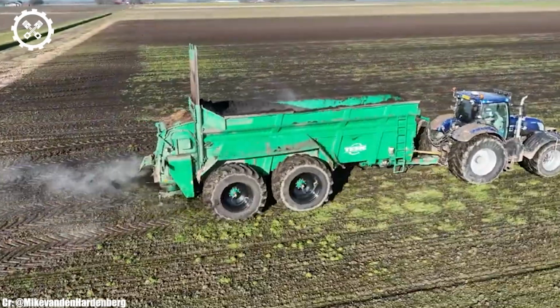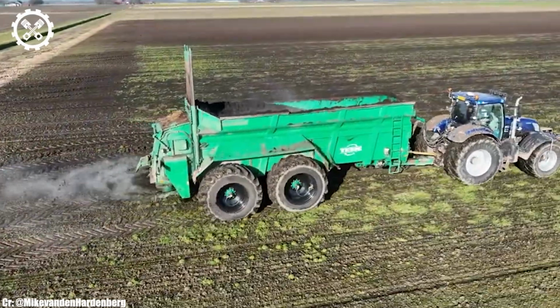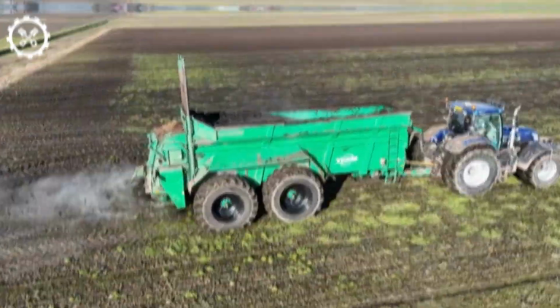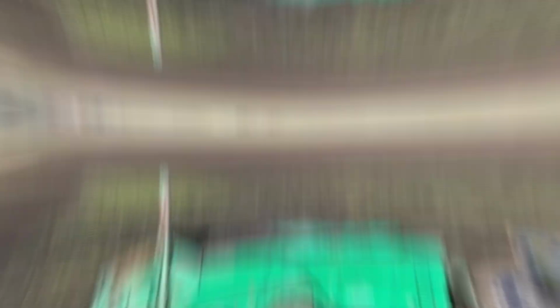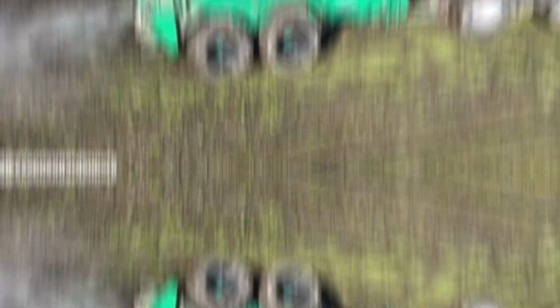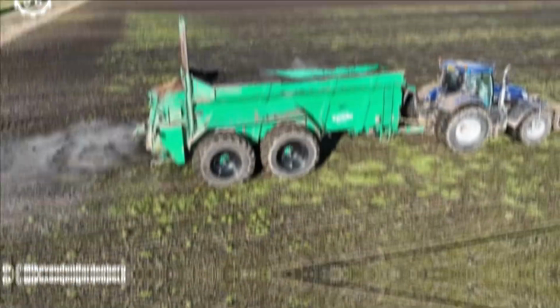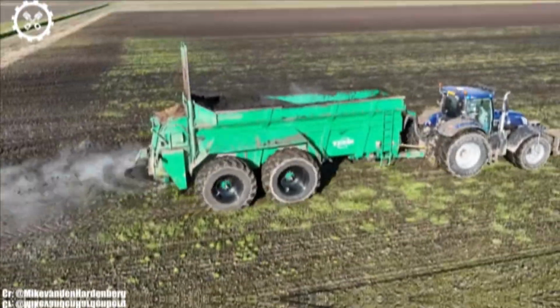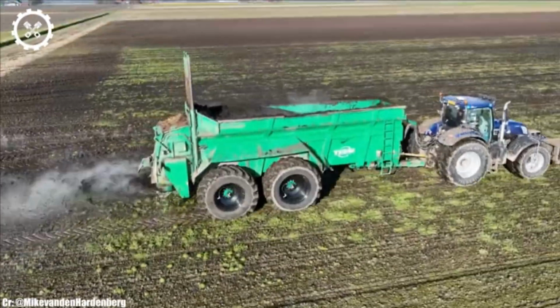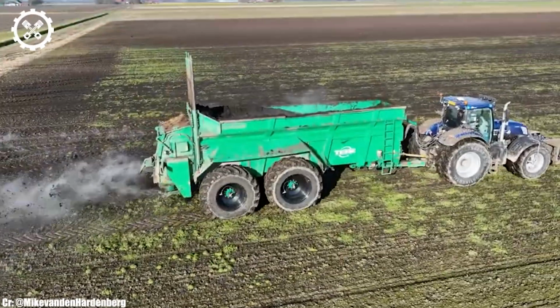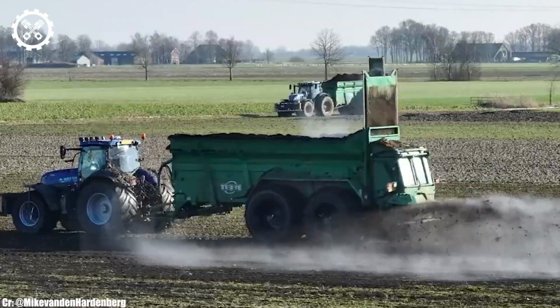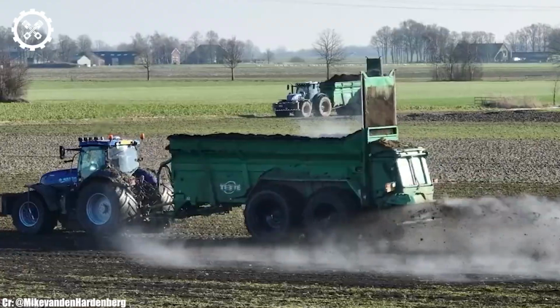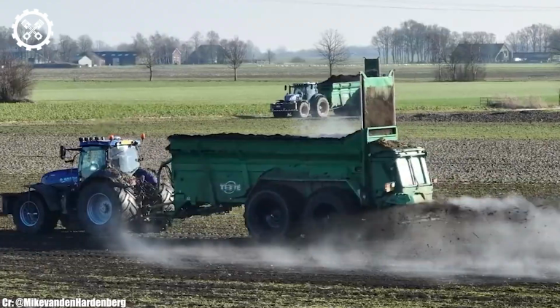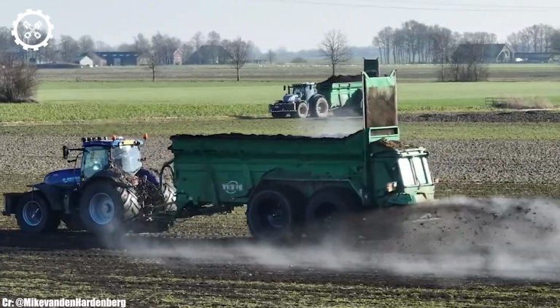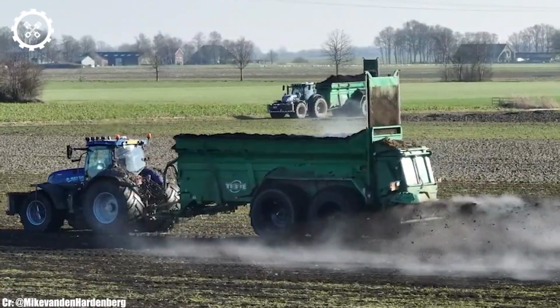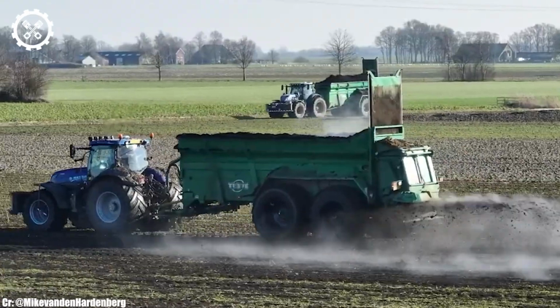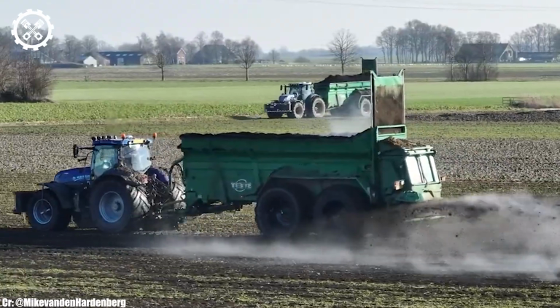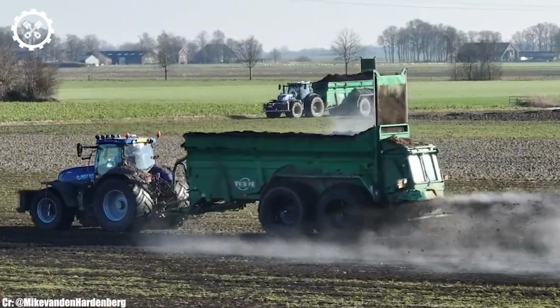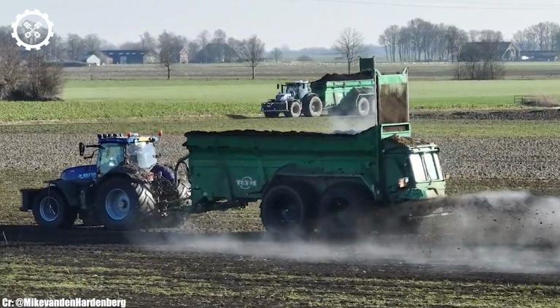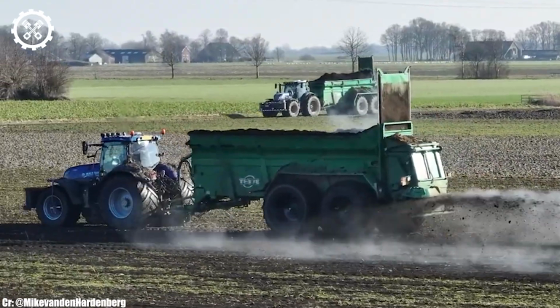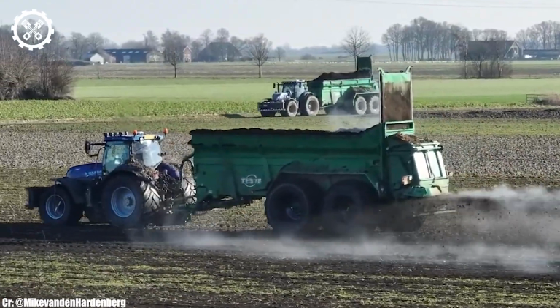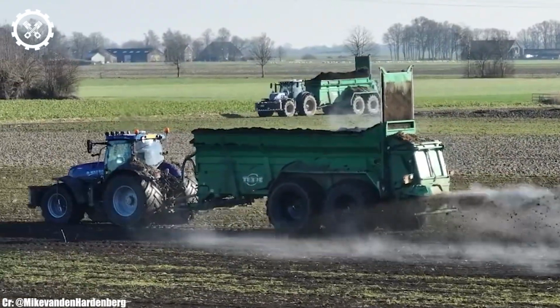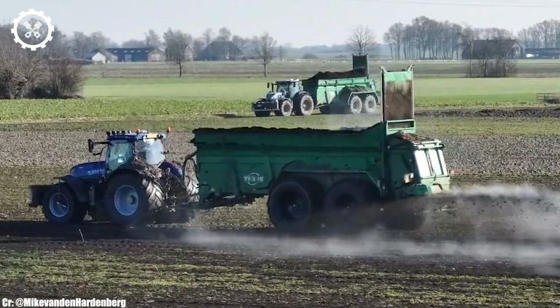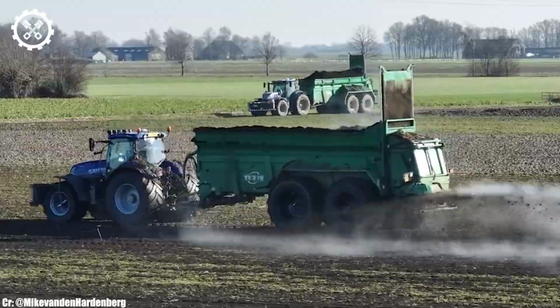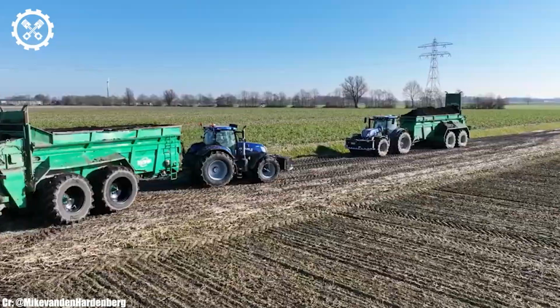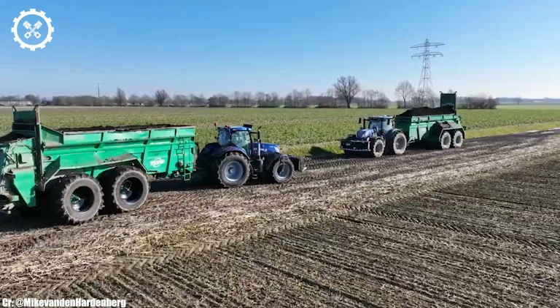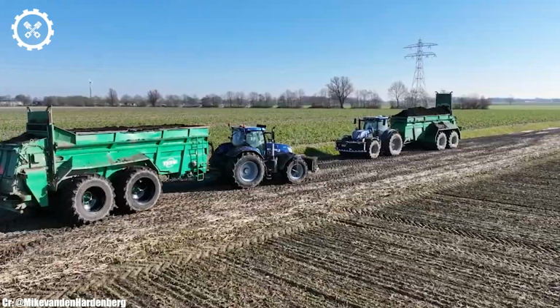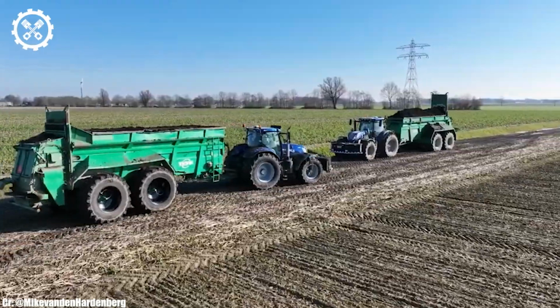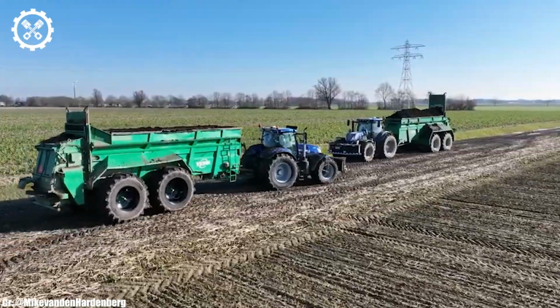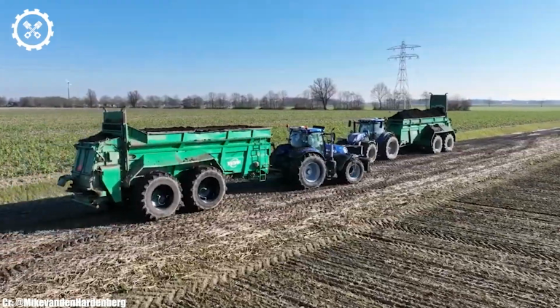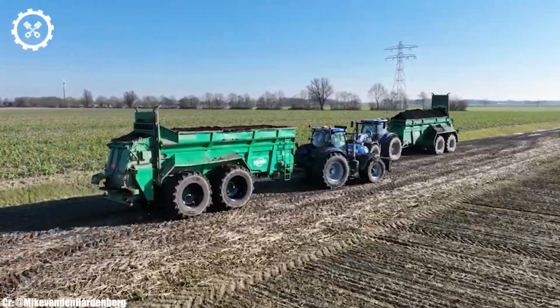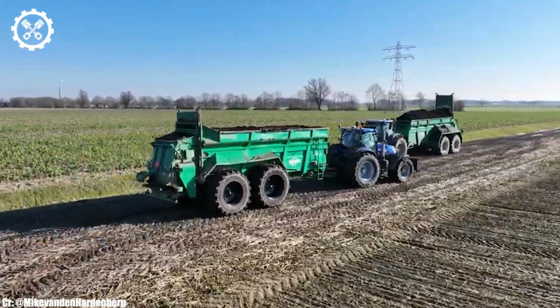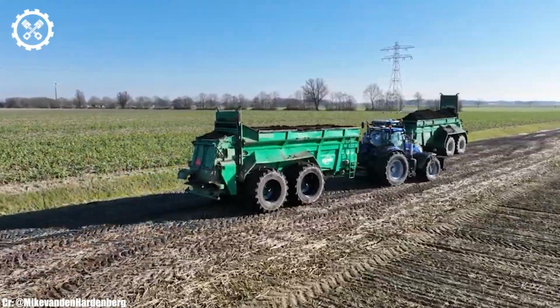Whether it's plowing, baling, or handling loader work, this tractor delivers consistent performance and reliability, enhancing productivity on the farm.